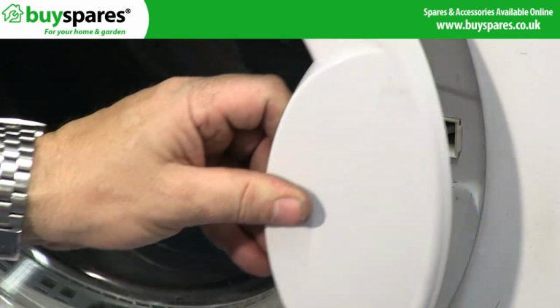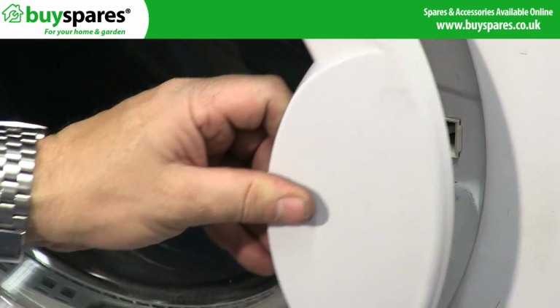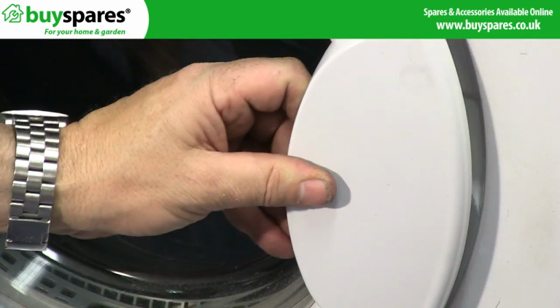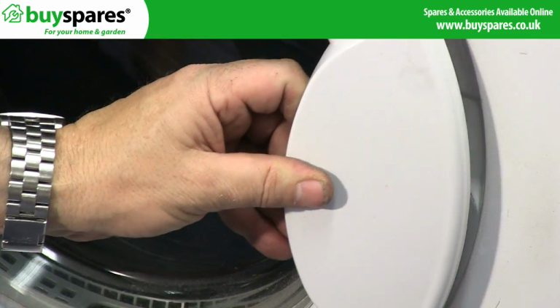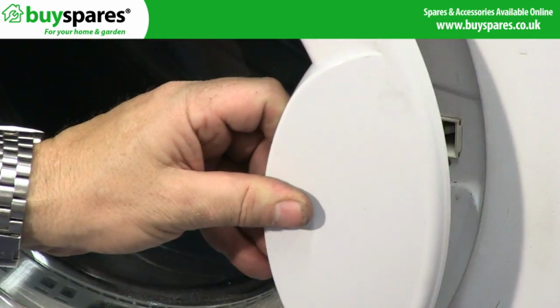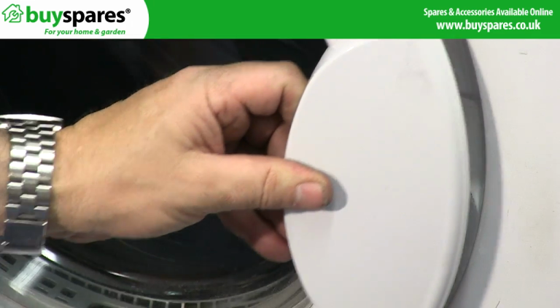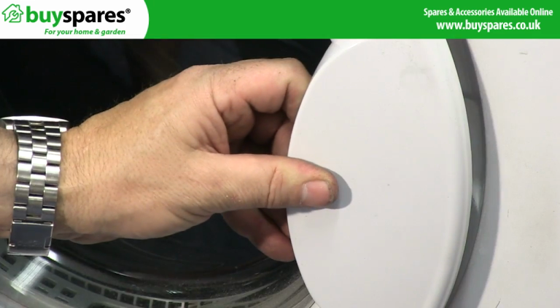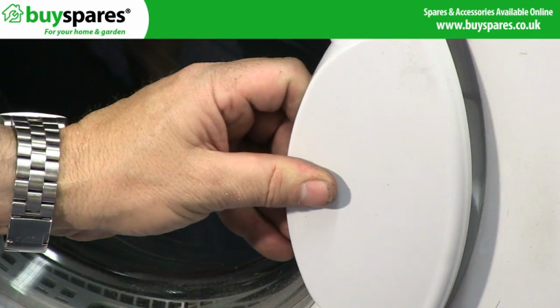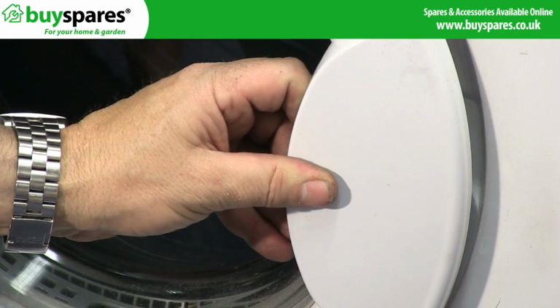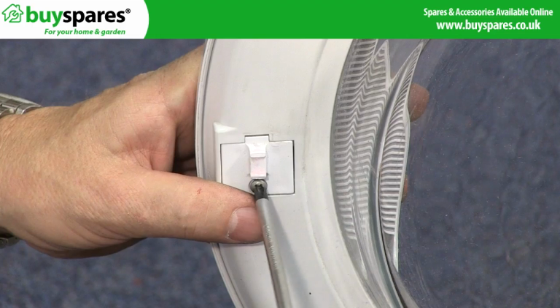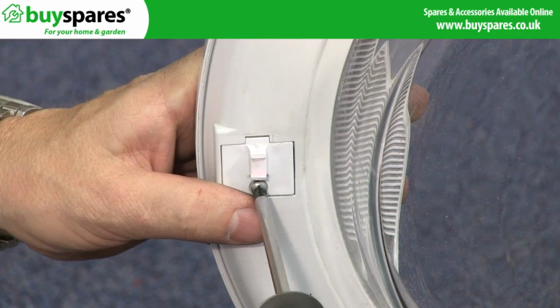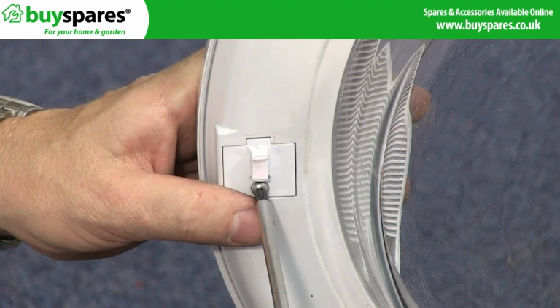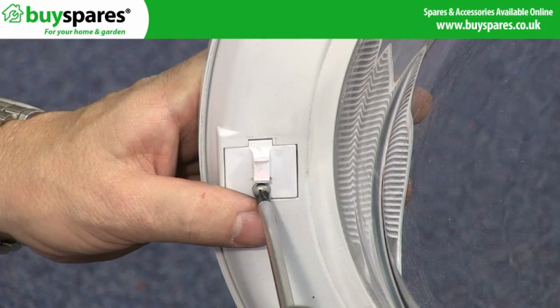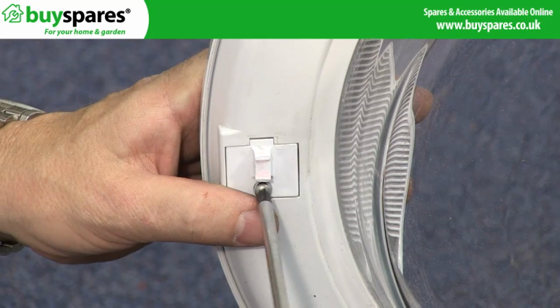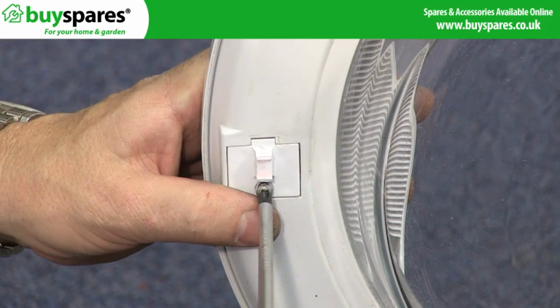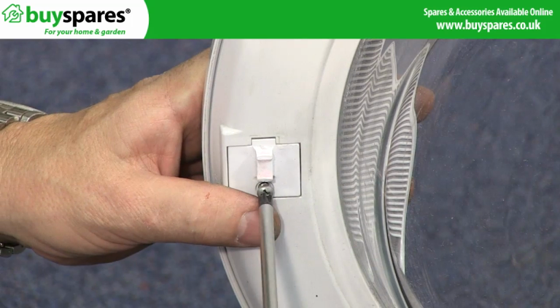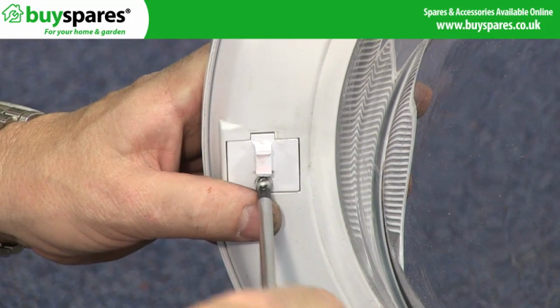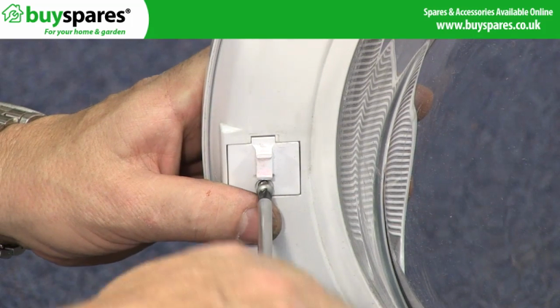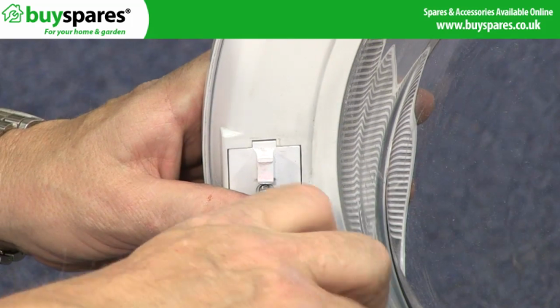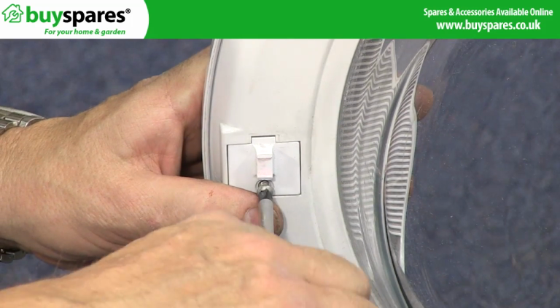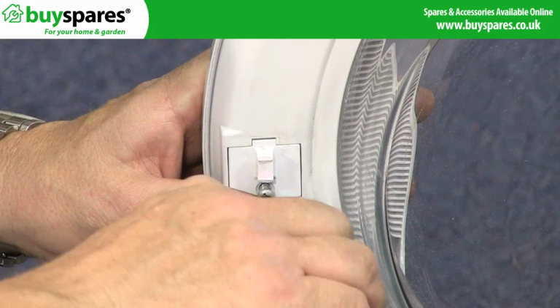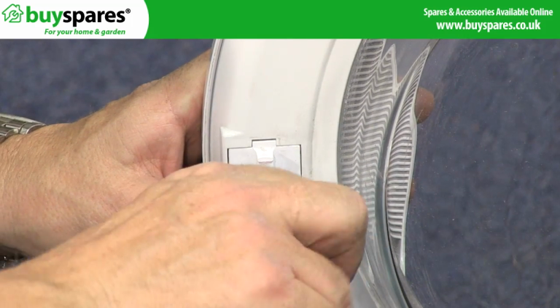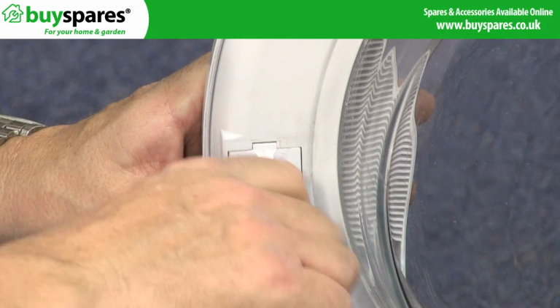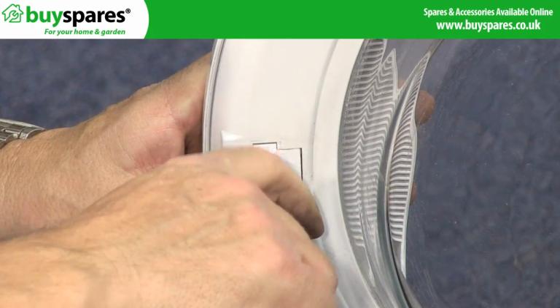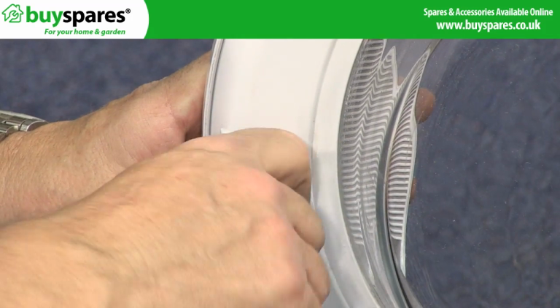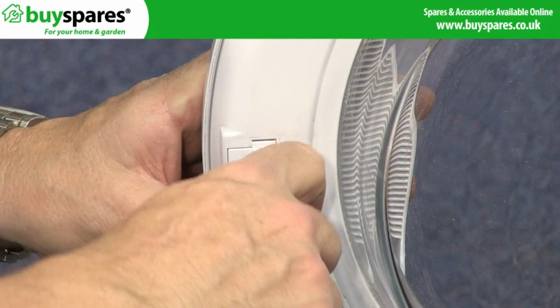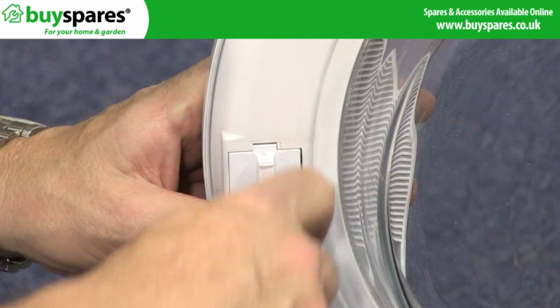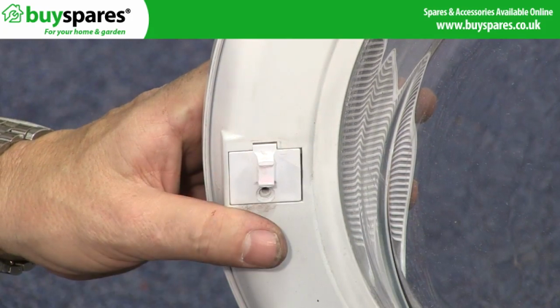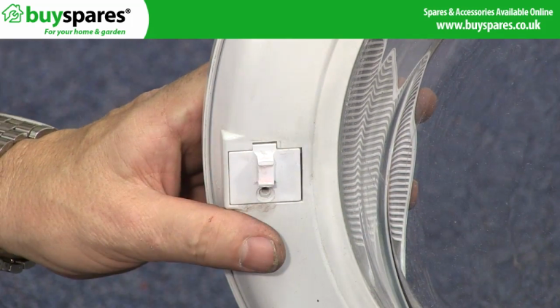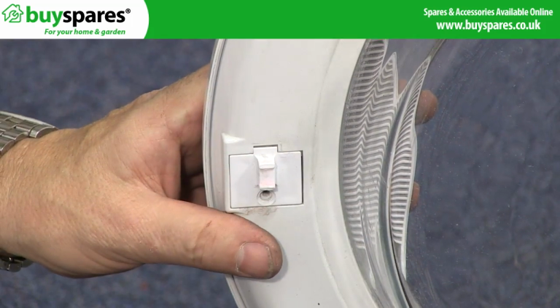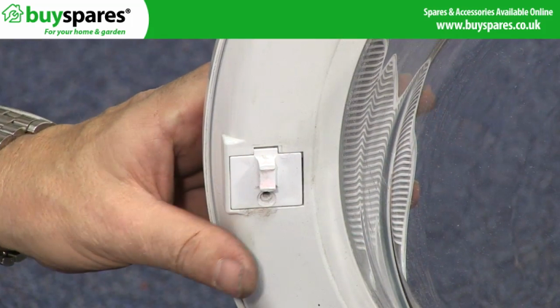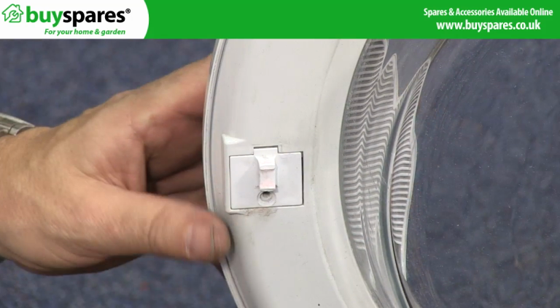If the hook on your dryer door breaks and you cannot remove it from the door latch, you may need to replace both parts.